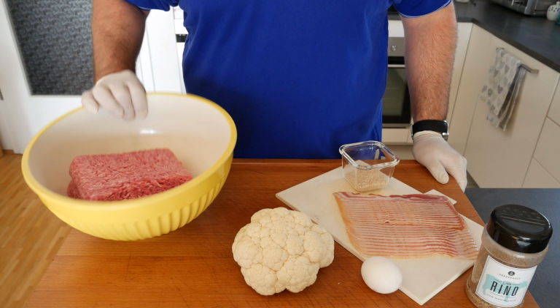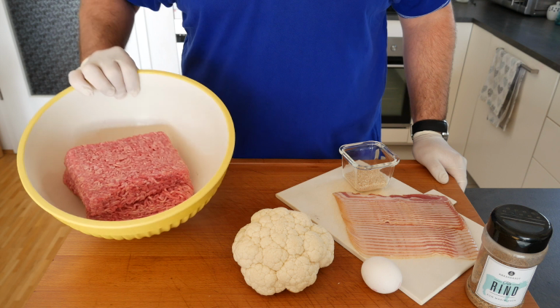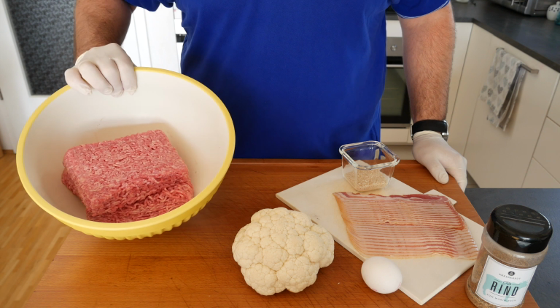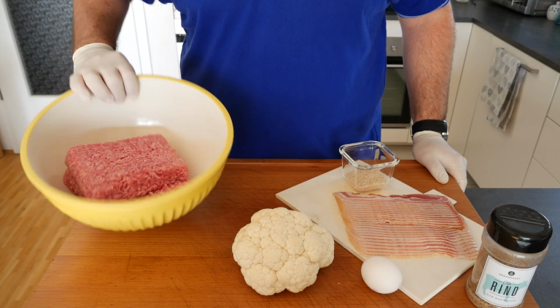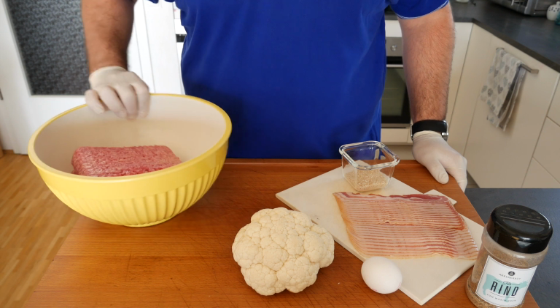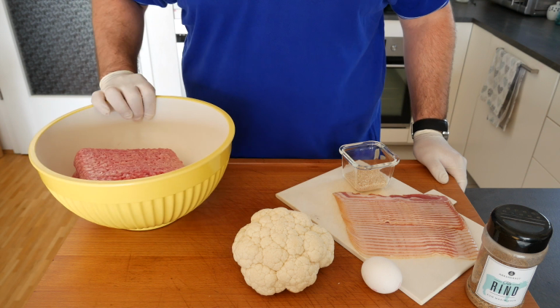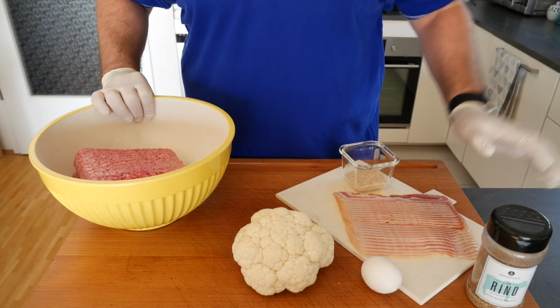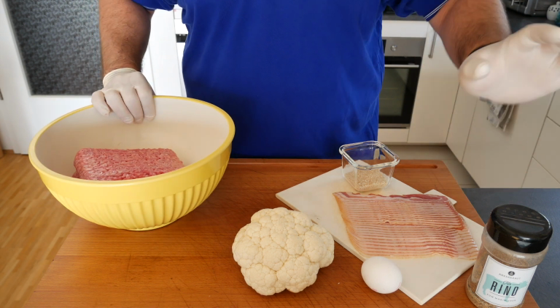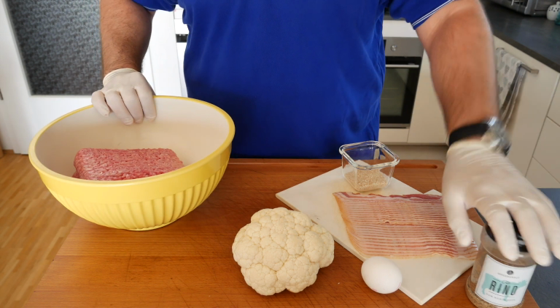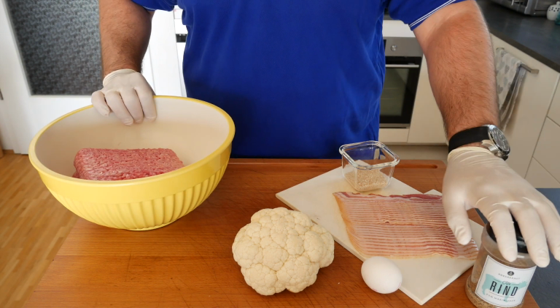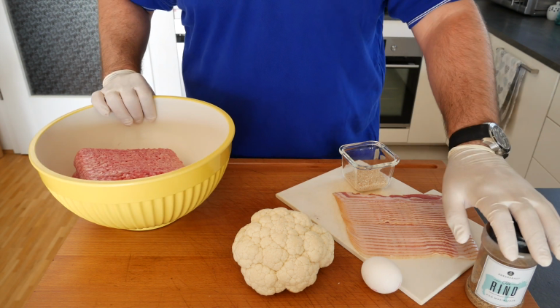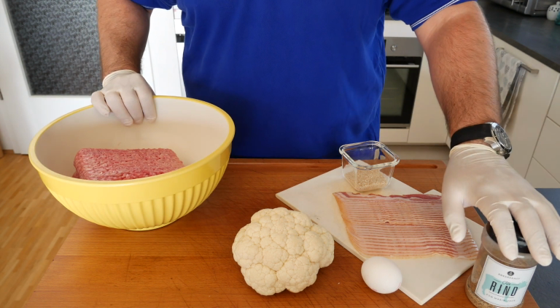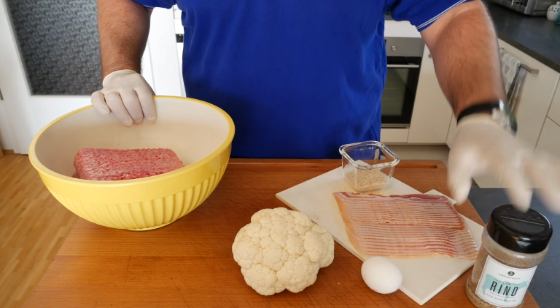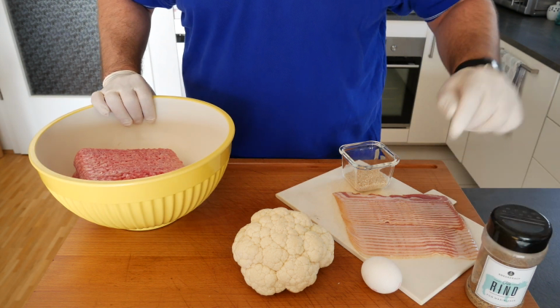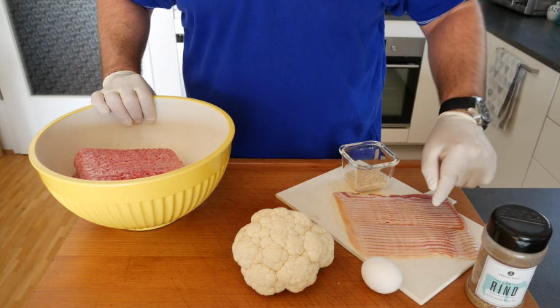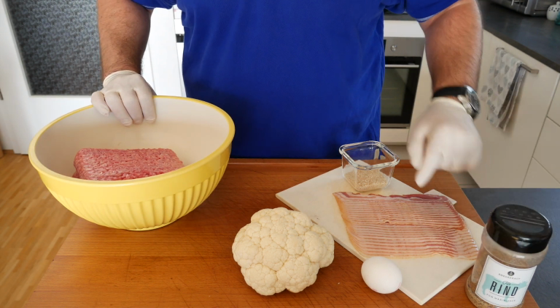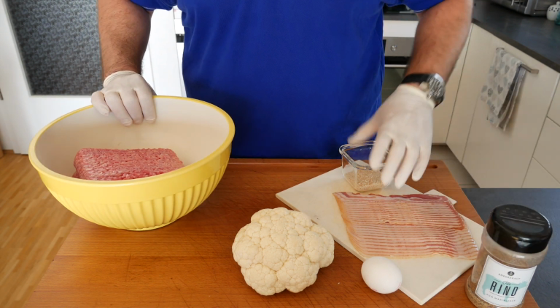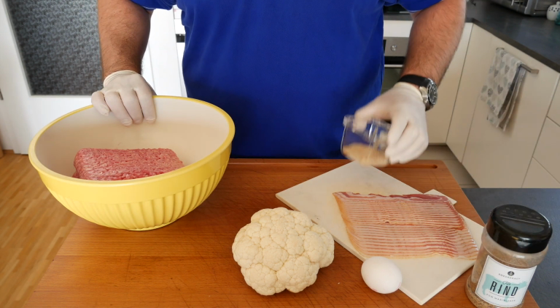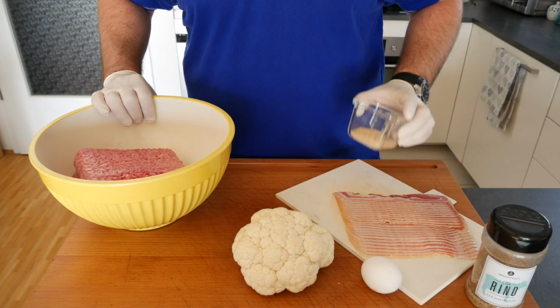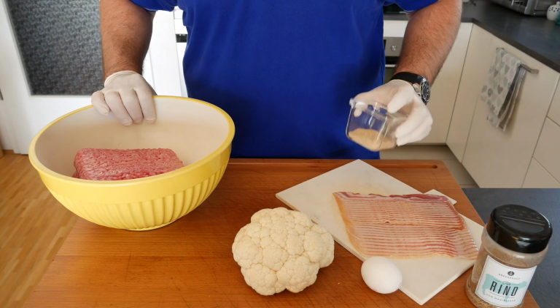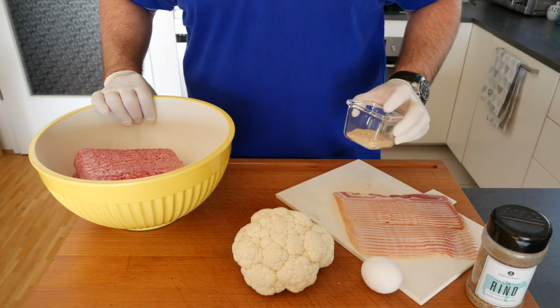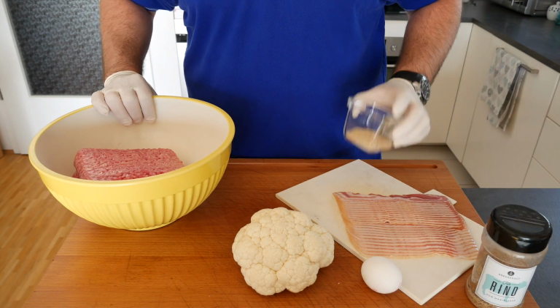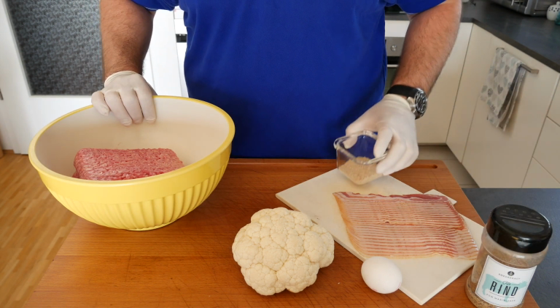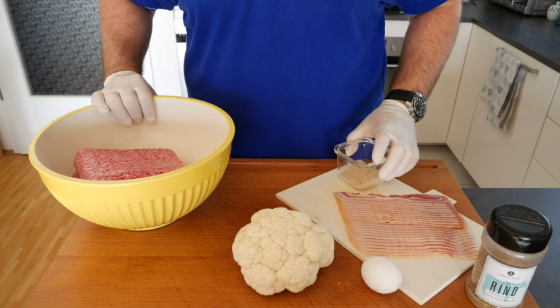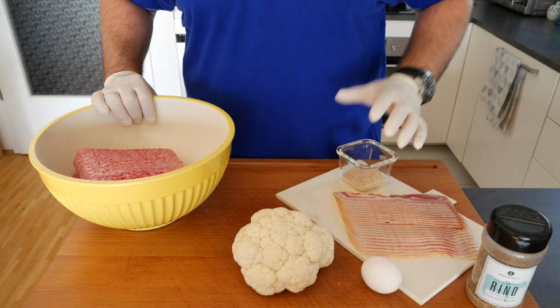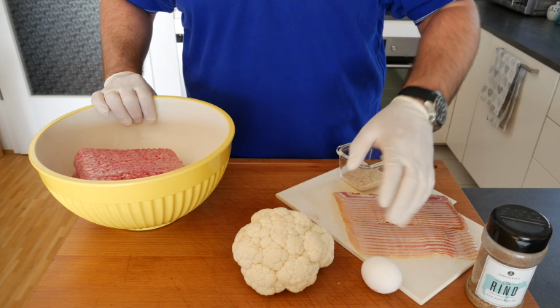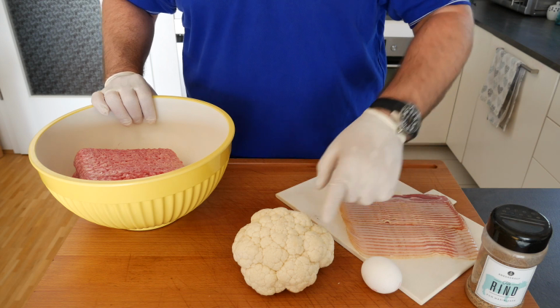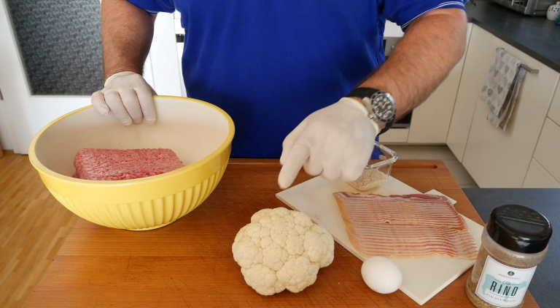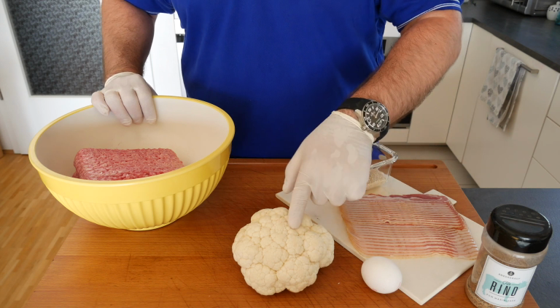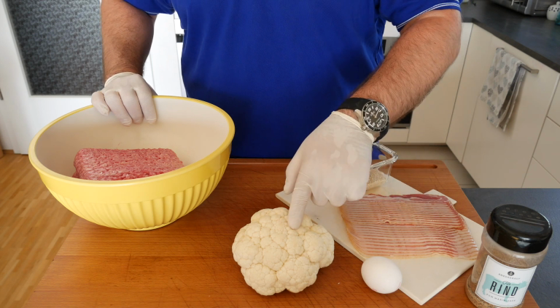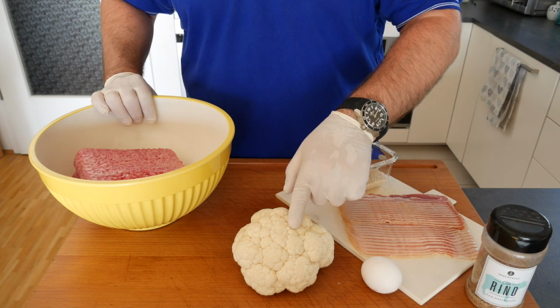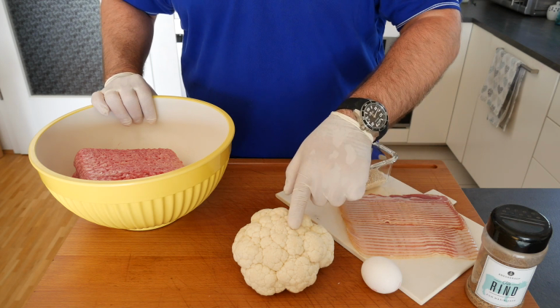You need some minced meat, you need your favorite dry rub, you need some bacon, you need some breadcrumbs, you need an egg, and you need some cauliflower.